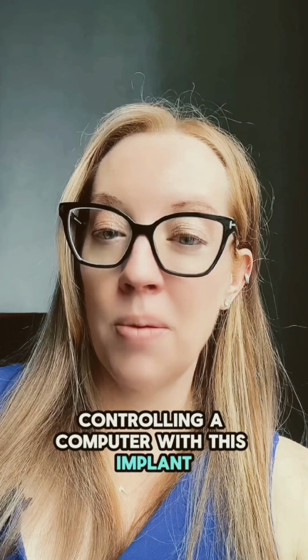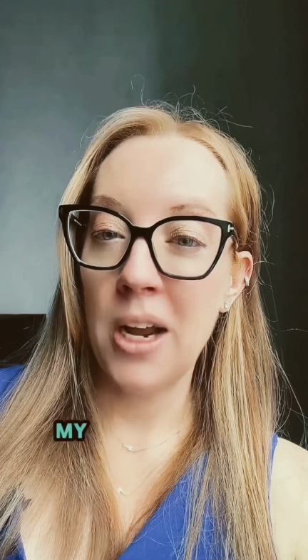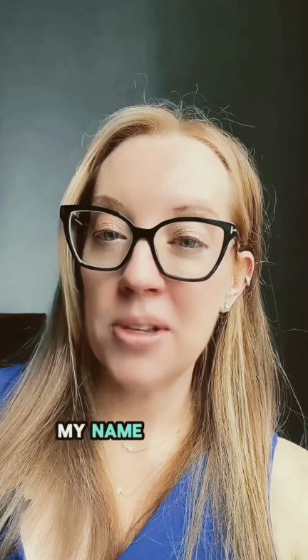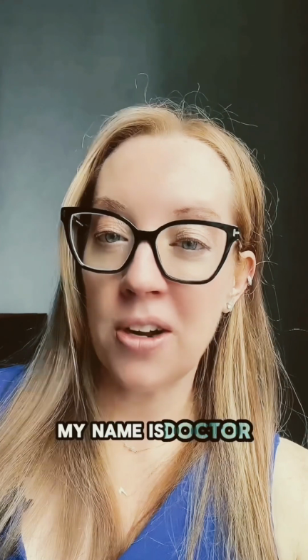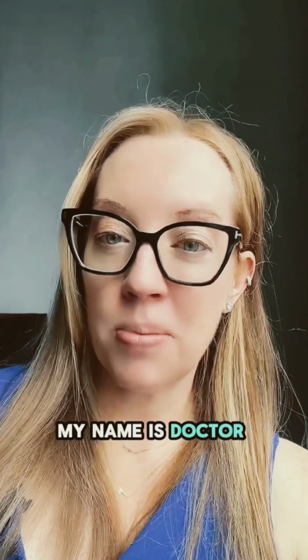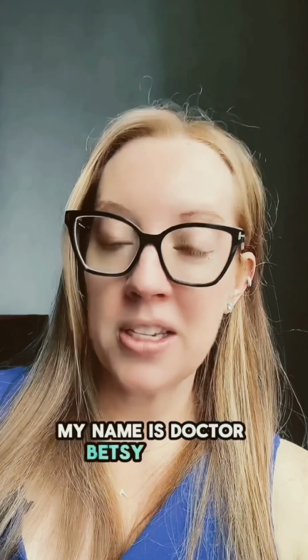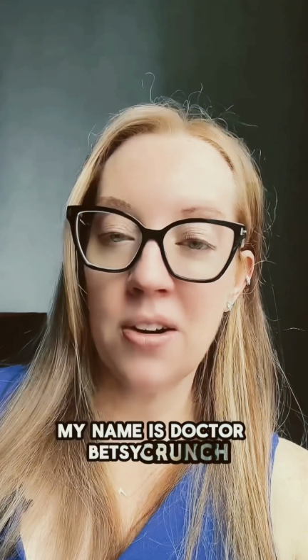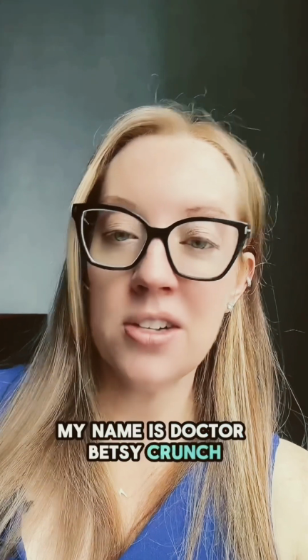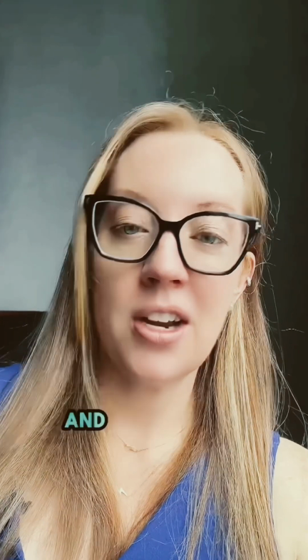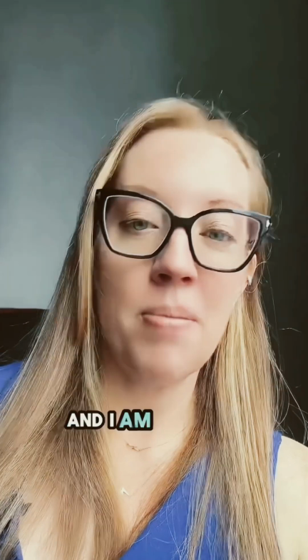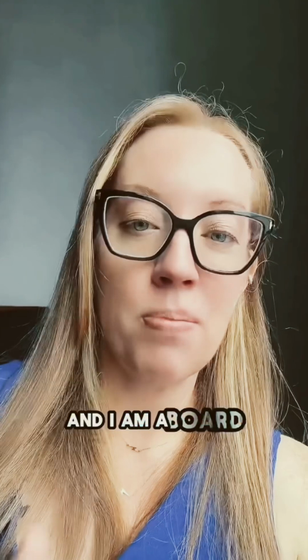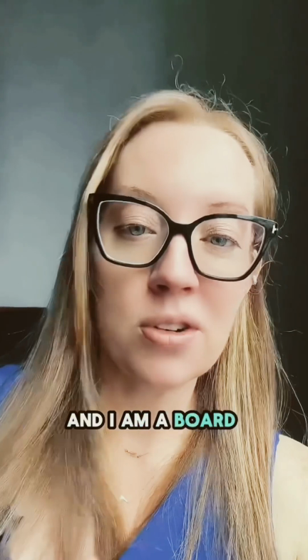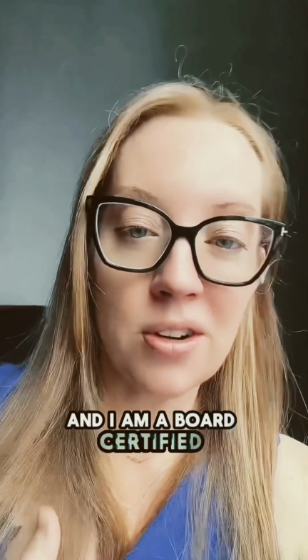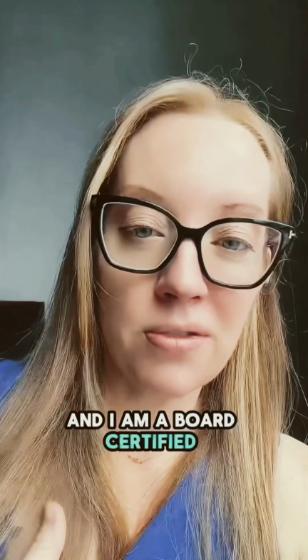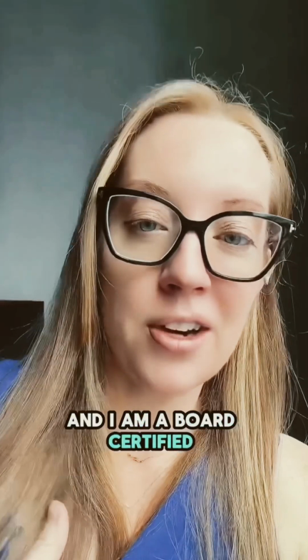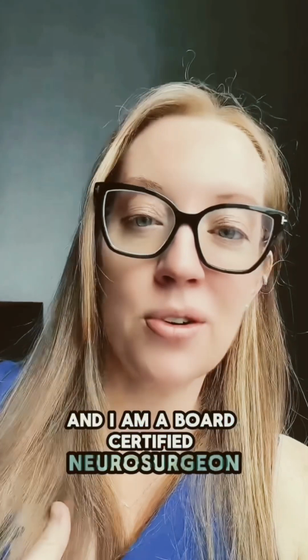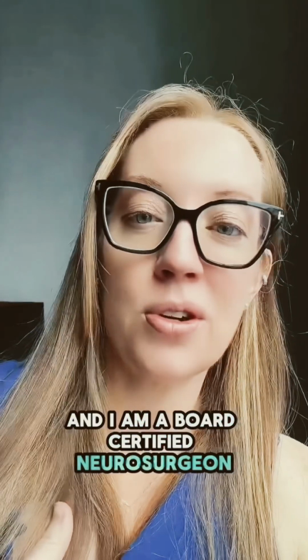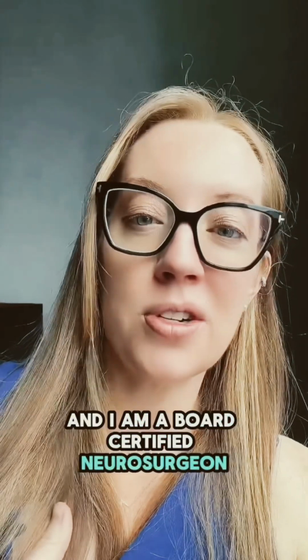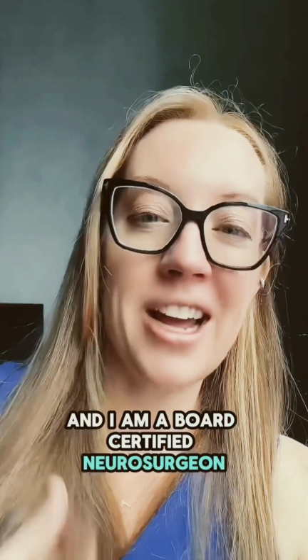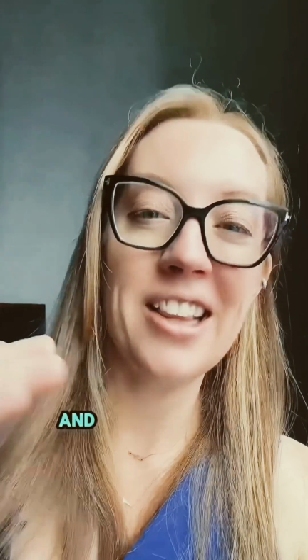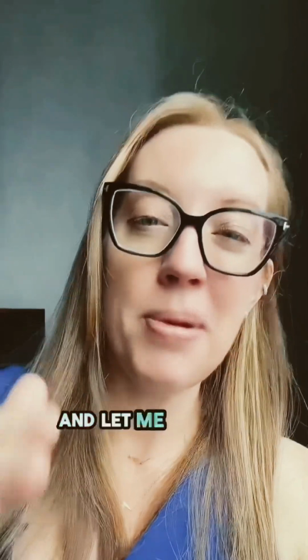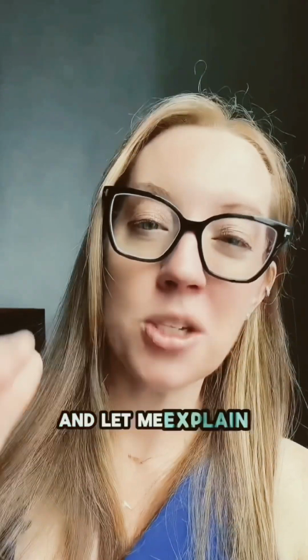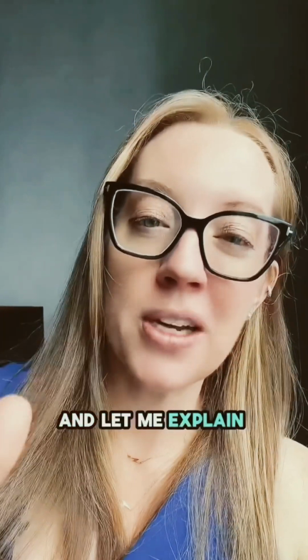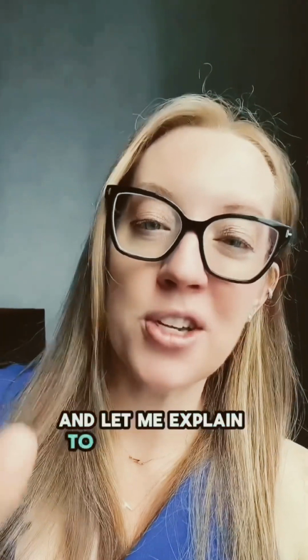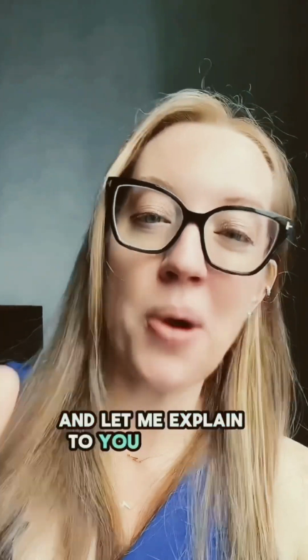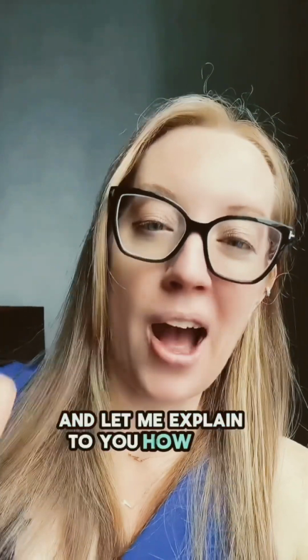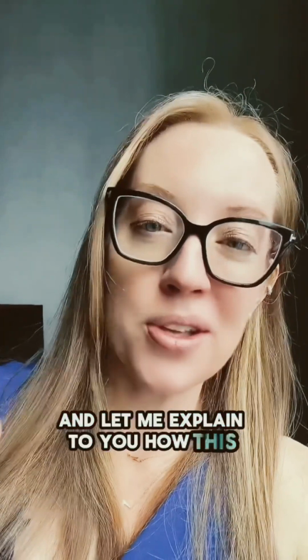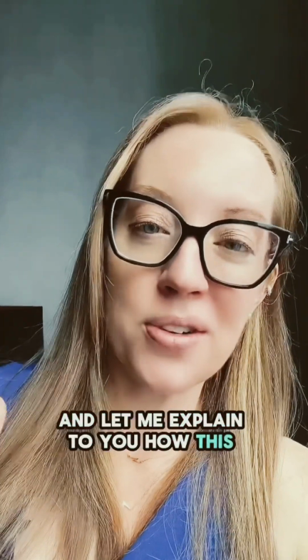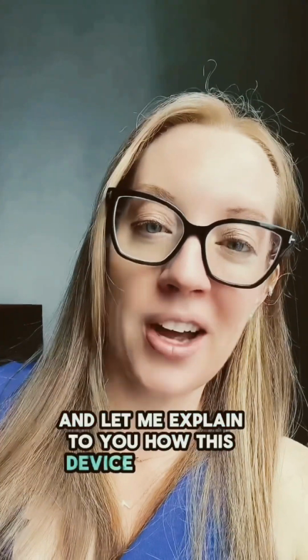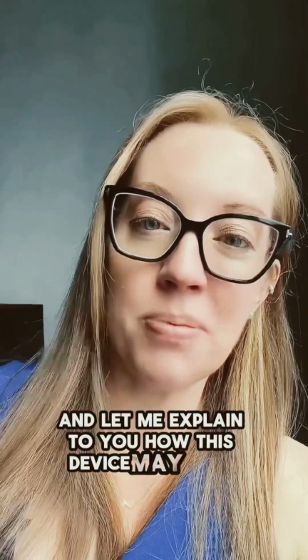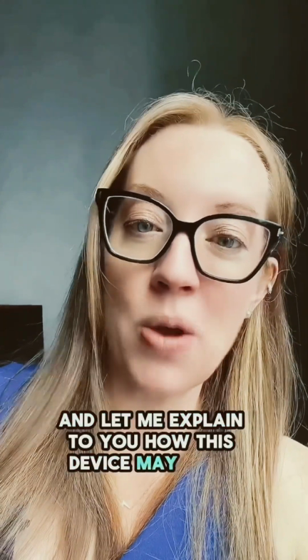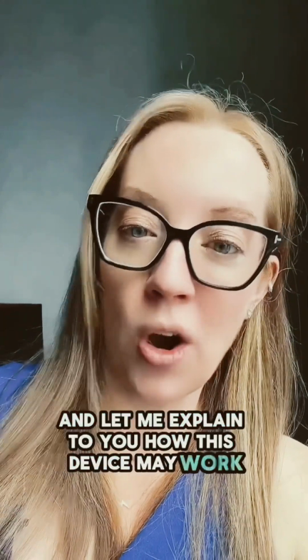My name is Dr. Betsy Grunch and I am a board certified neurosurgeon, and let me explain to you how this device may work.